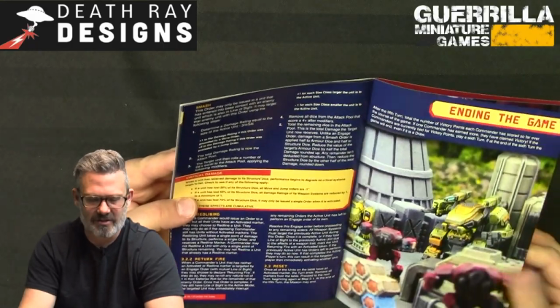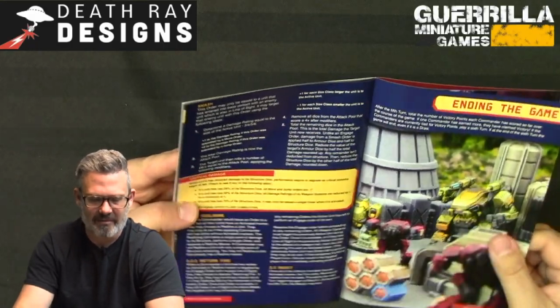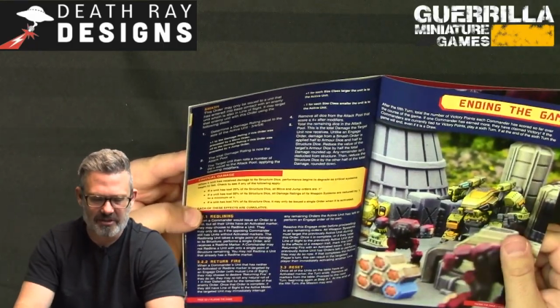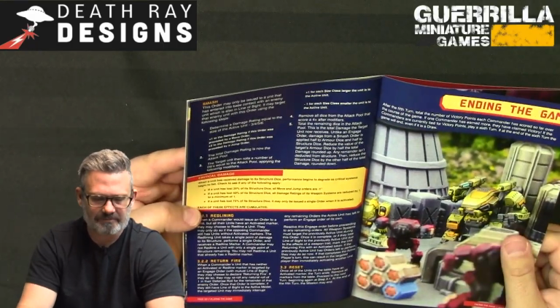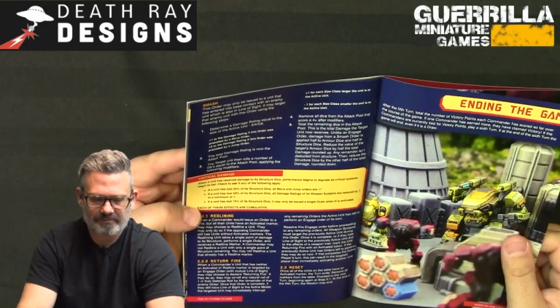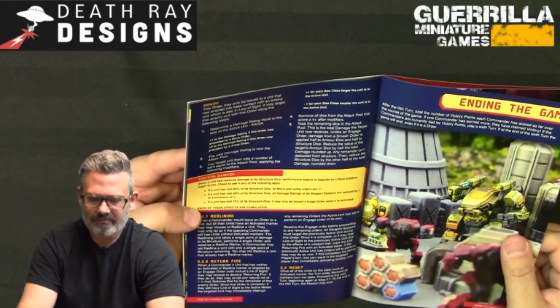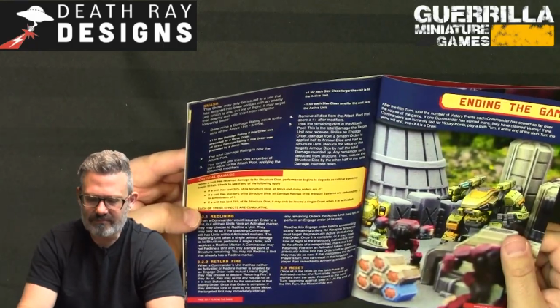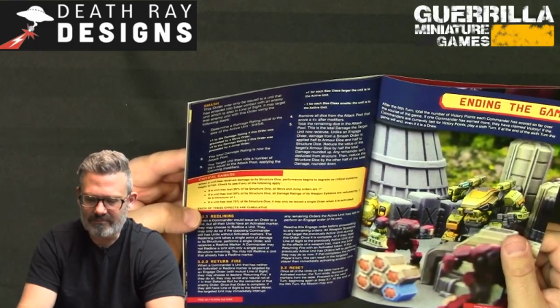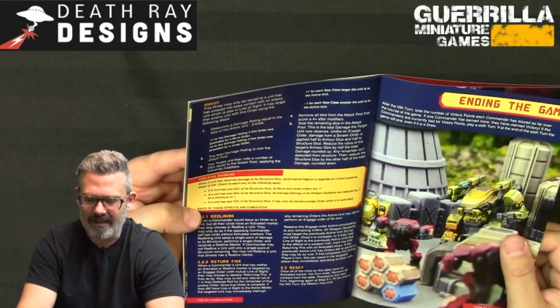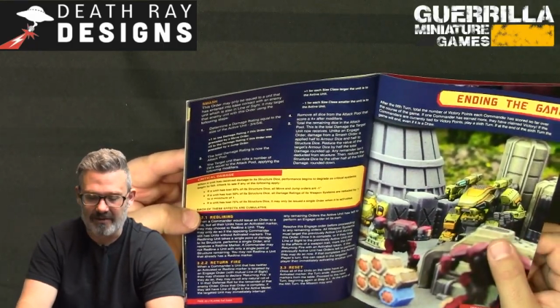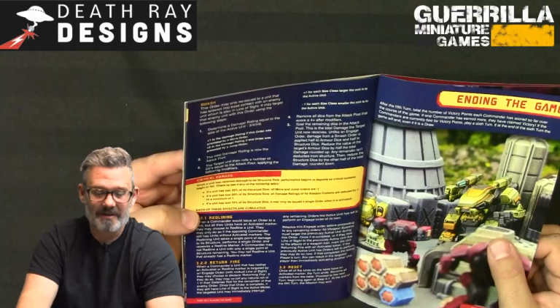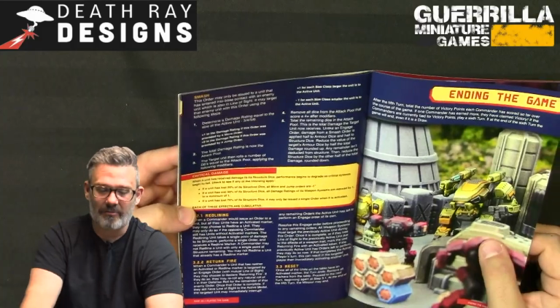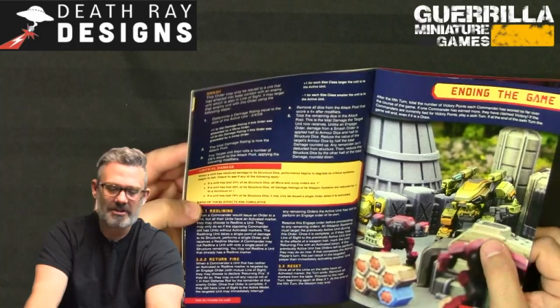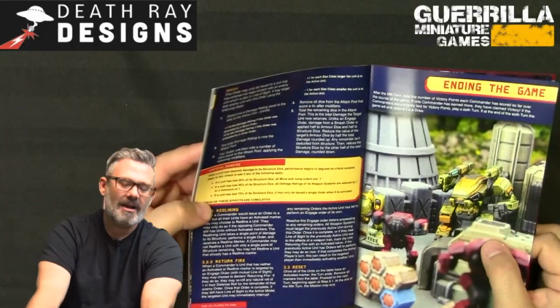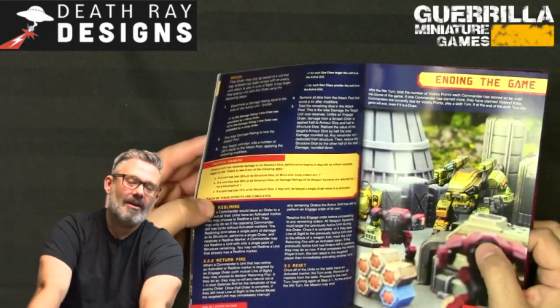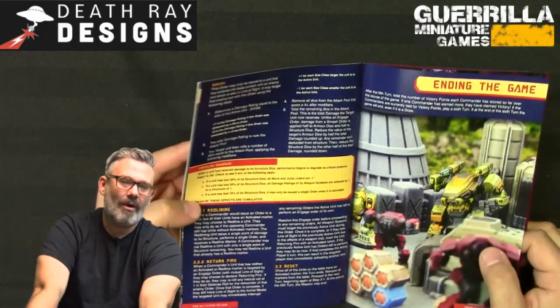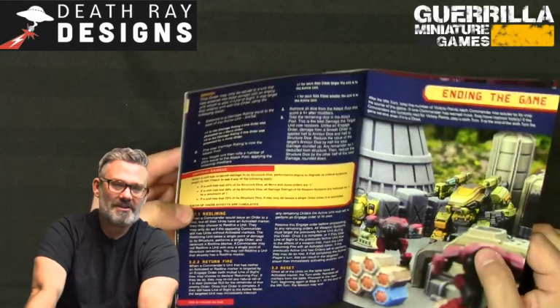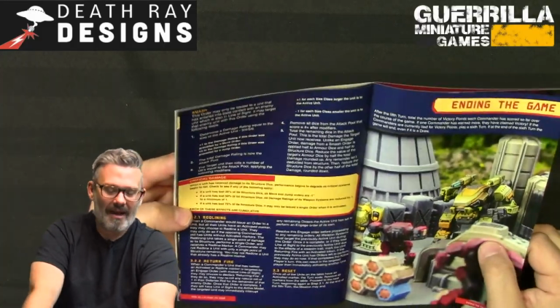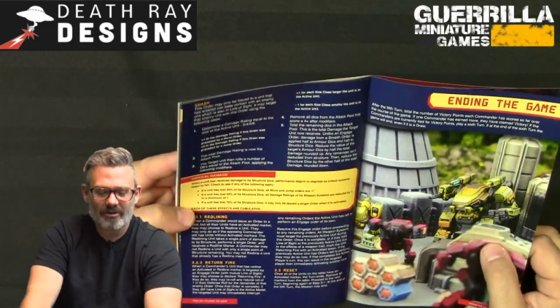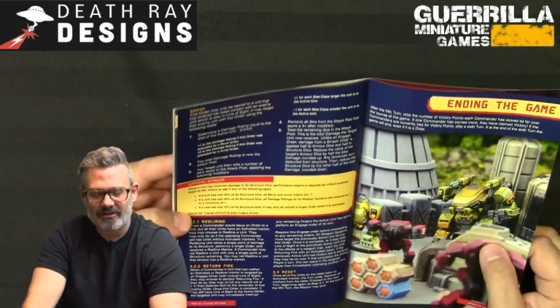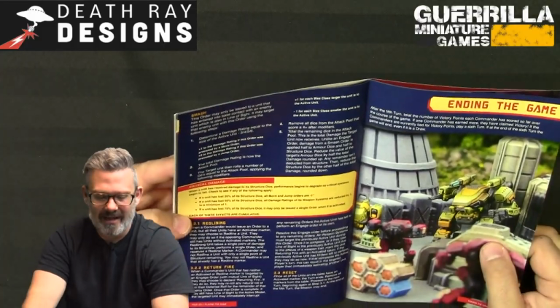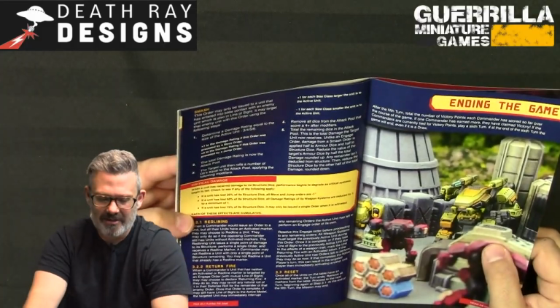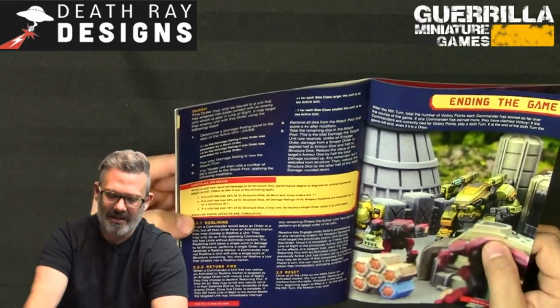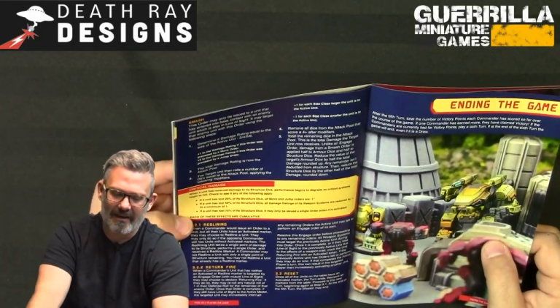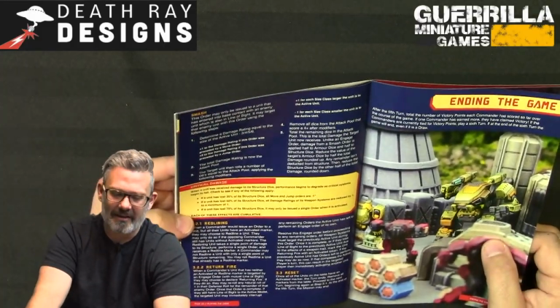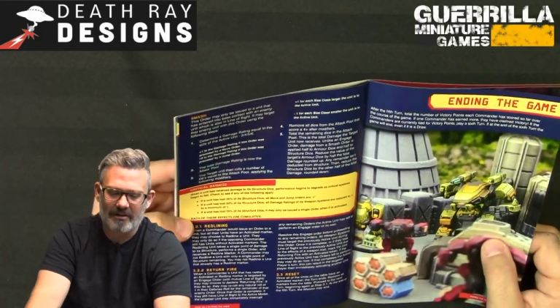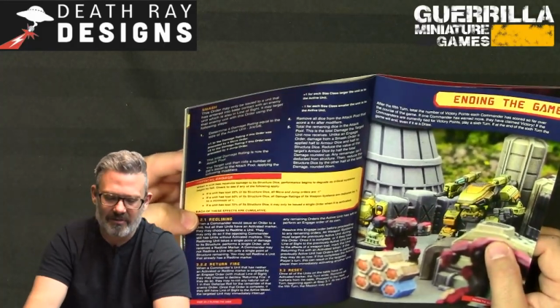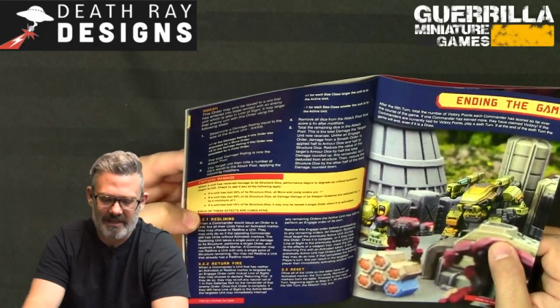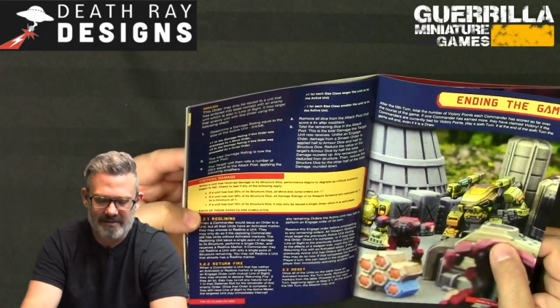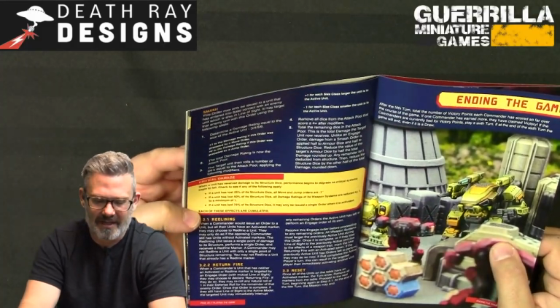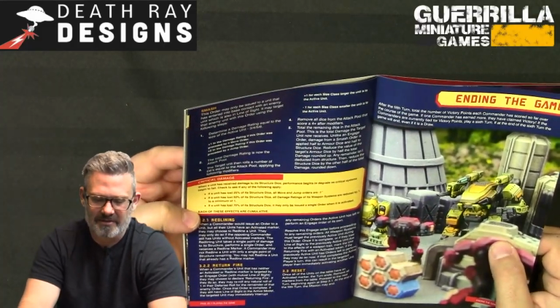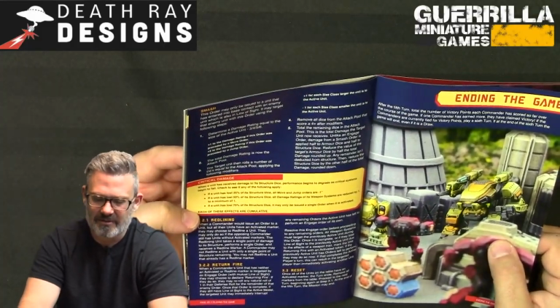Unlike an engage order, smash damage is applied one-to-one alternating between armor and structure: armor, structure, armor, structure. The idea is that up close you're targeting vulnerable points and specific systems in a way that can't really be avoided. While smash can be harder to execute, the result is powerful because most HEVs have less structure than armor, so you can go directly to their internals.